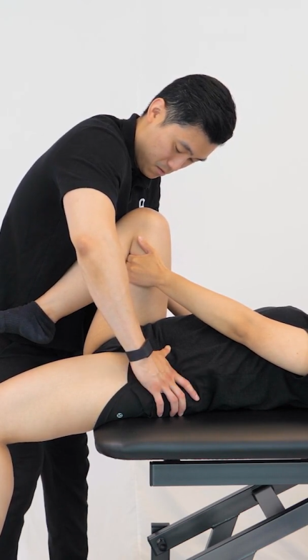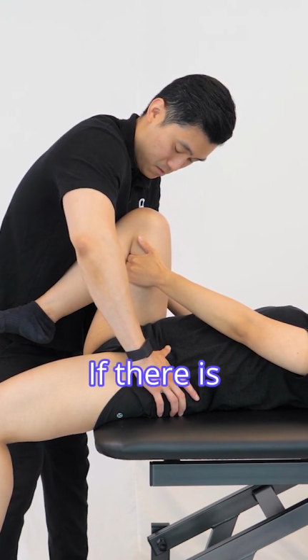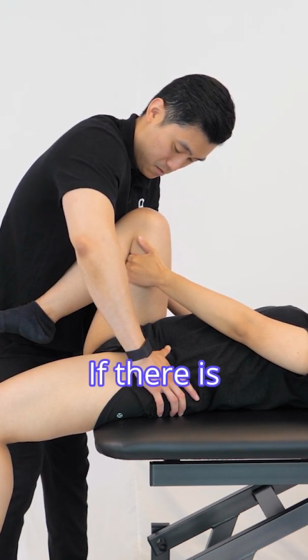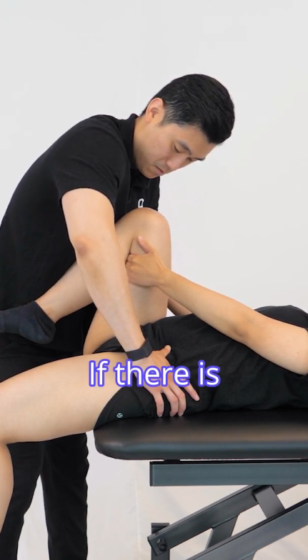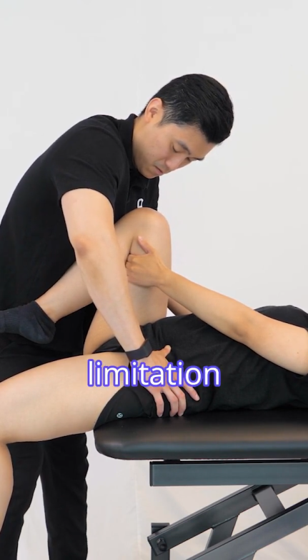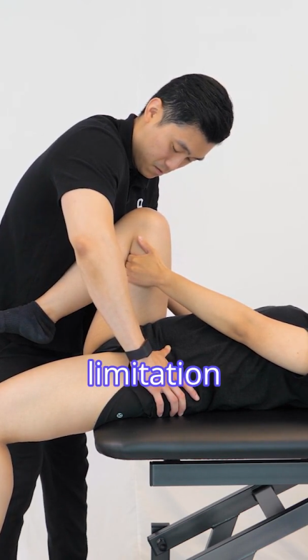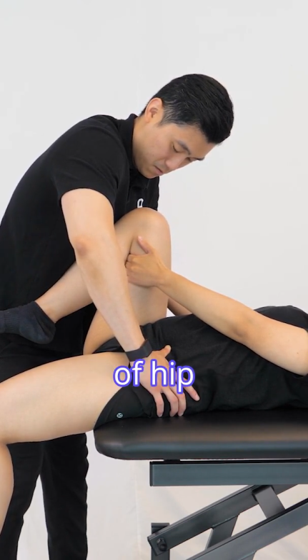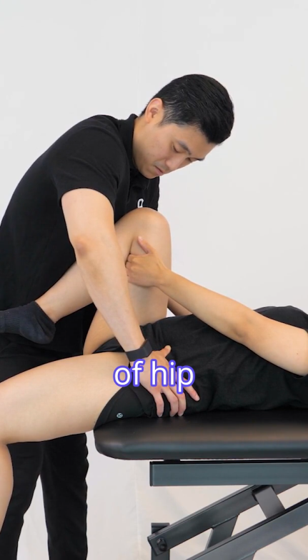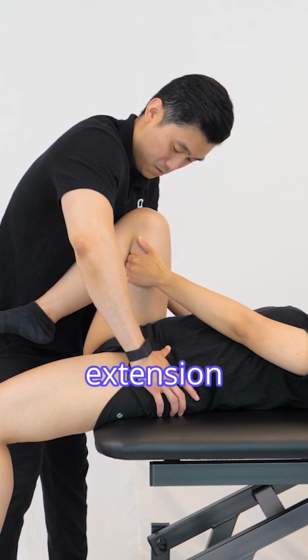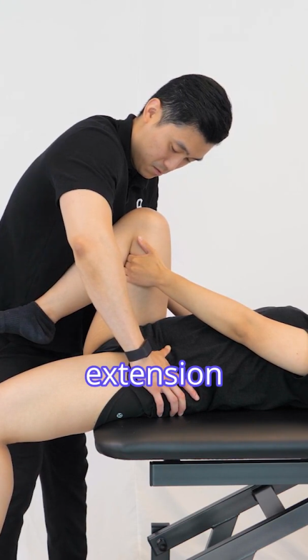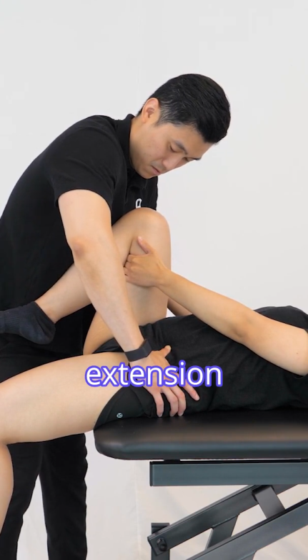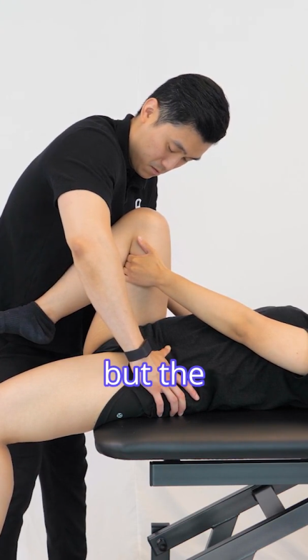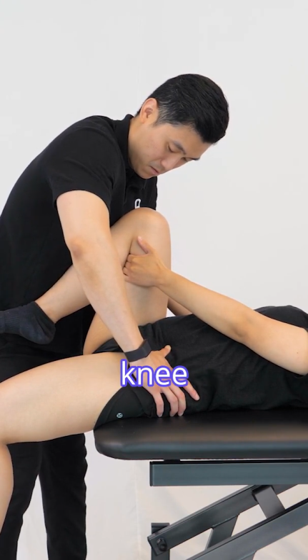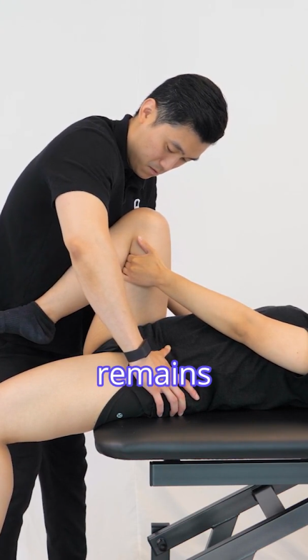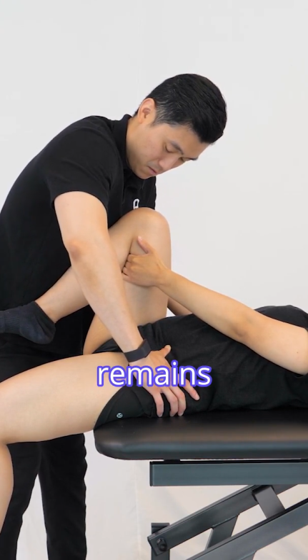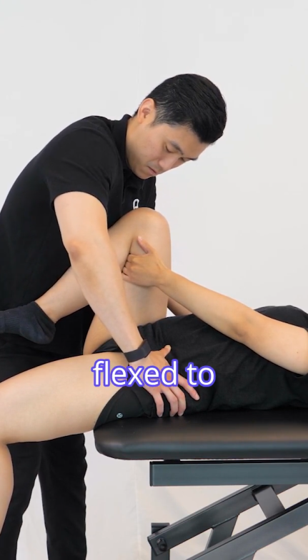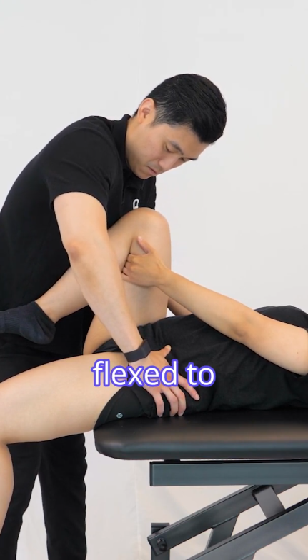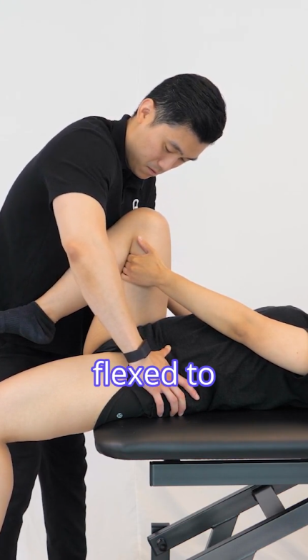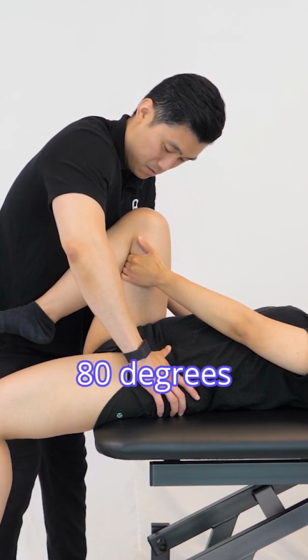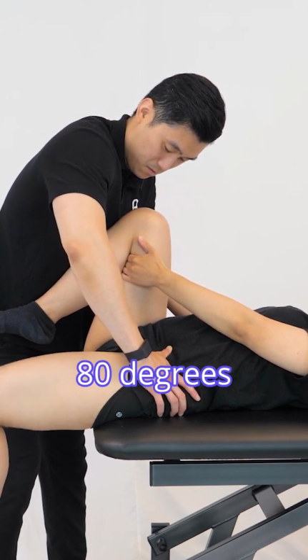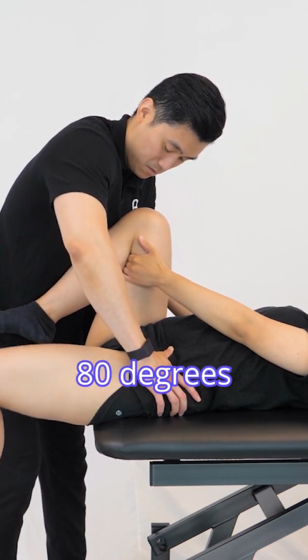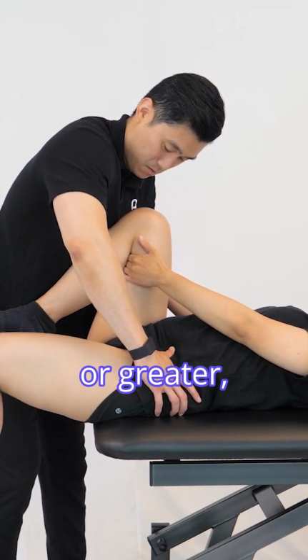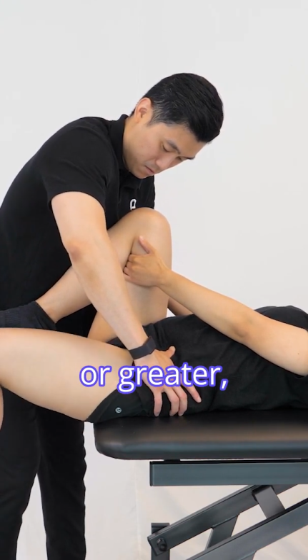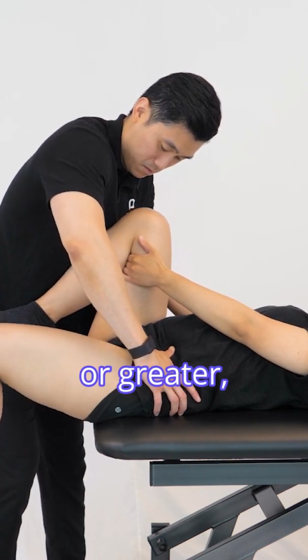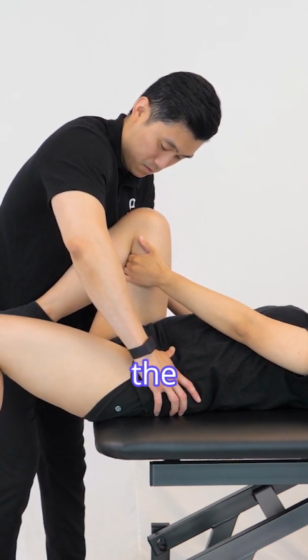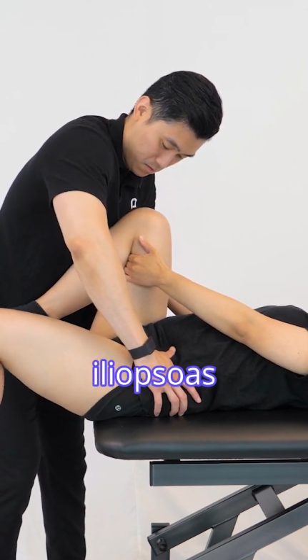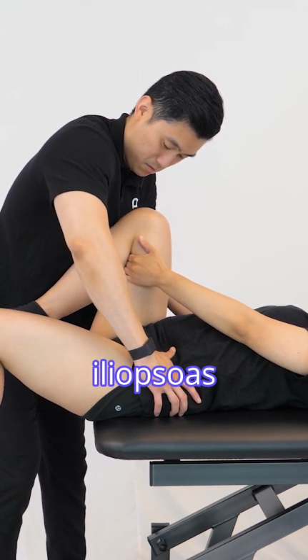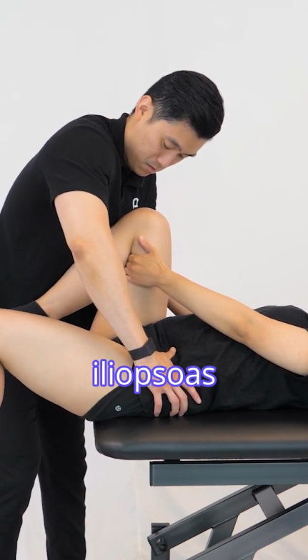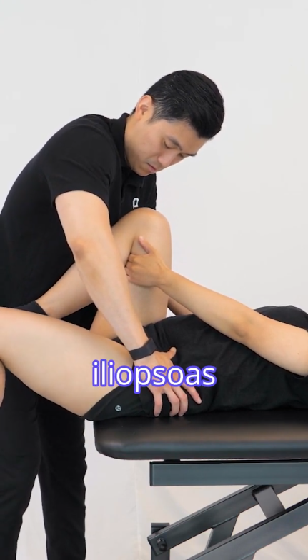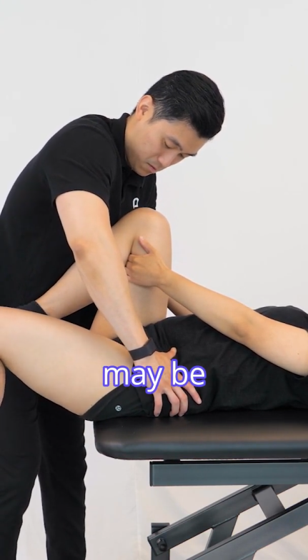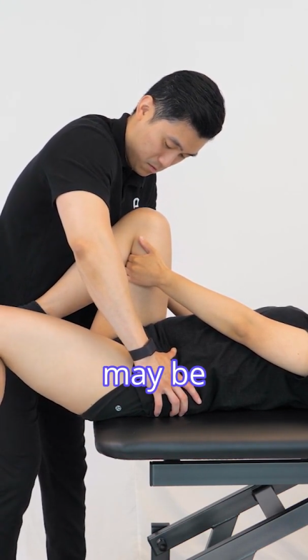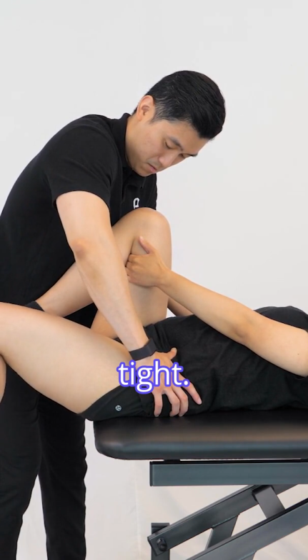If there is limitation of hip extension but the knee remains flexed to 80 degrees or greater, the iliopsoas may be tight.